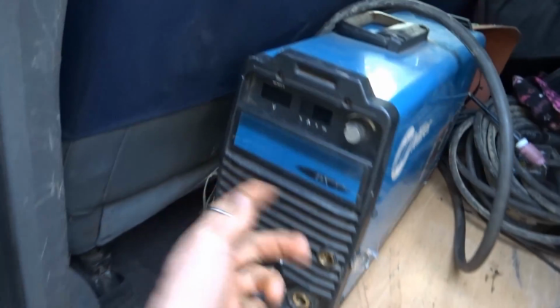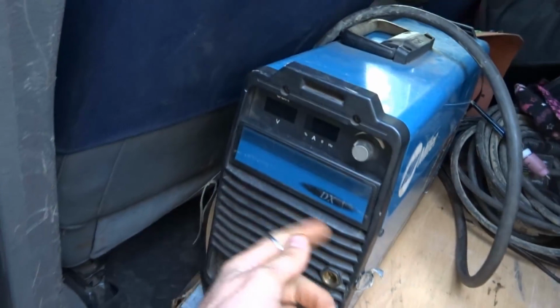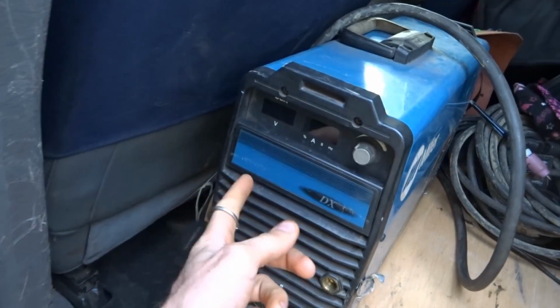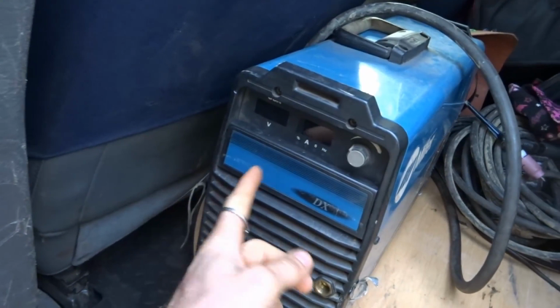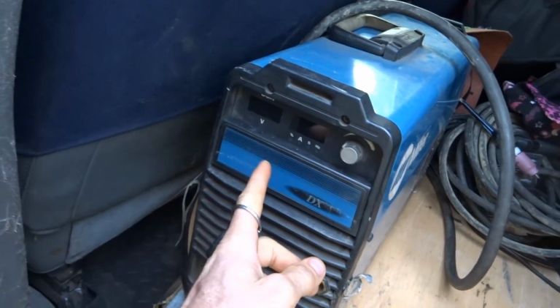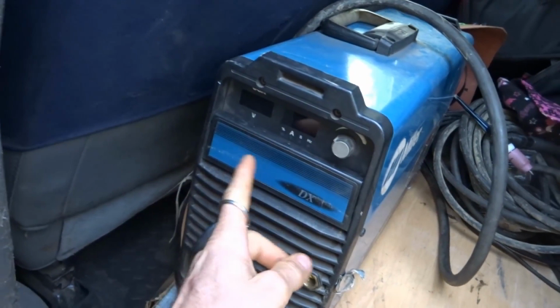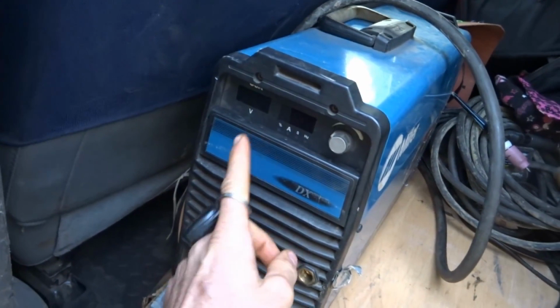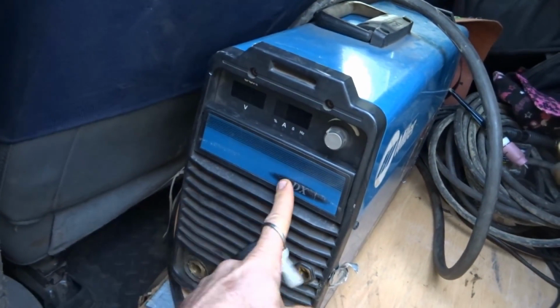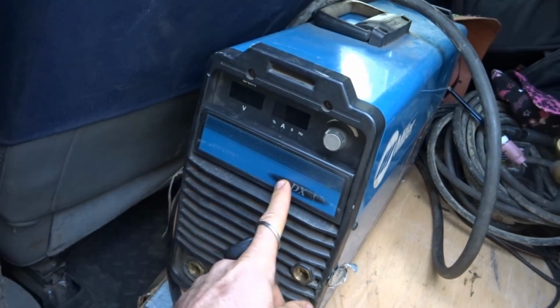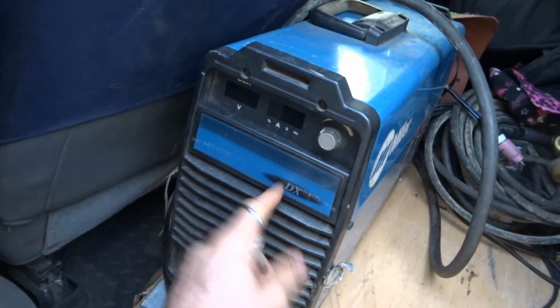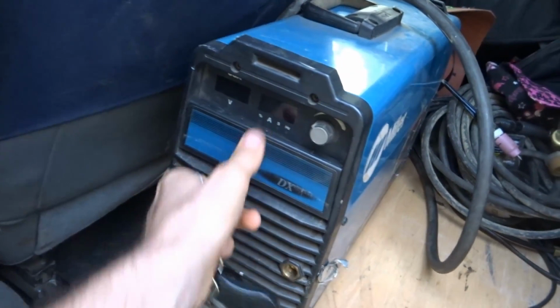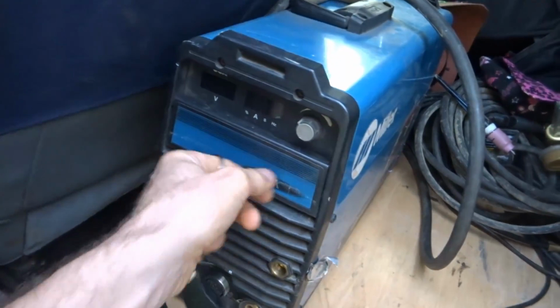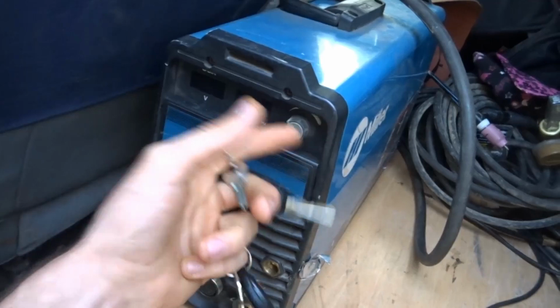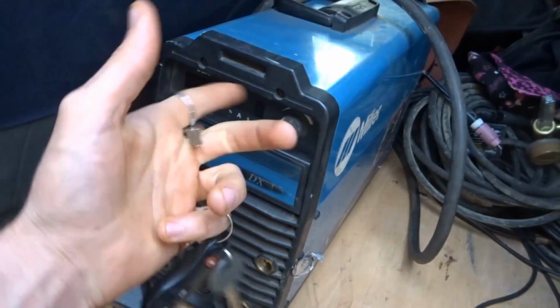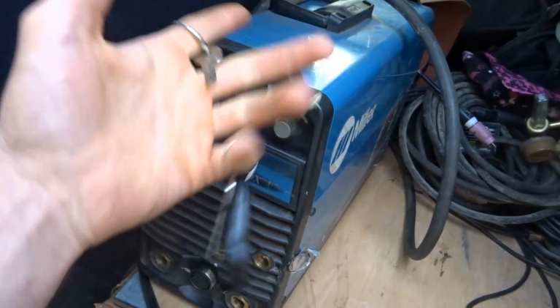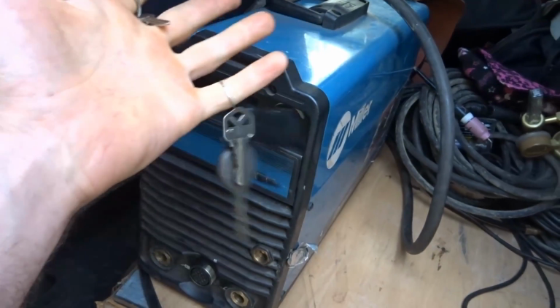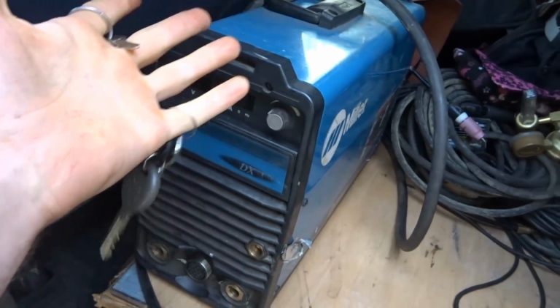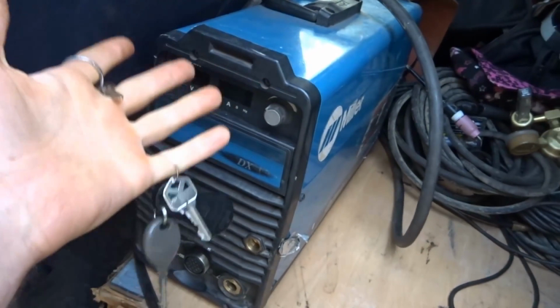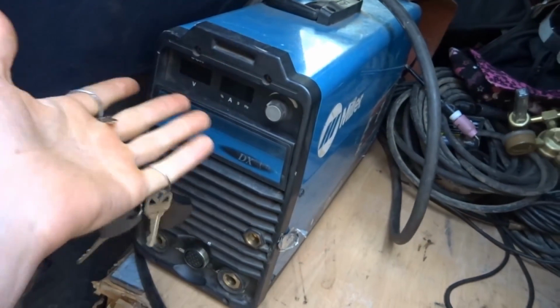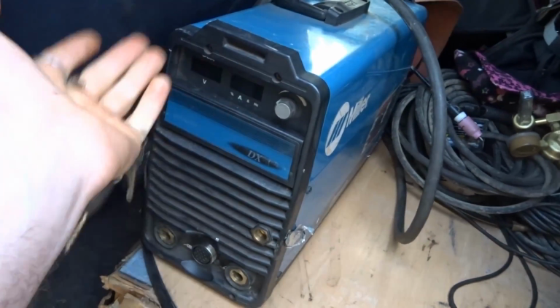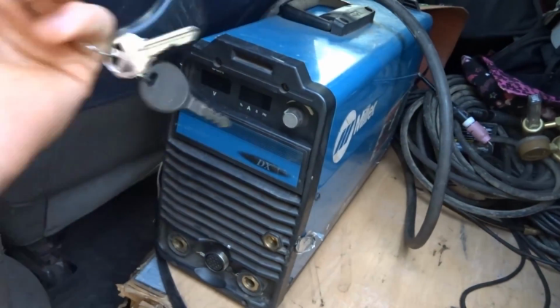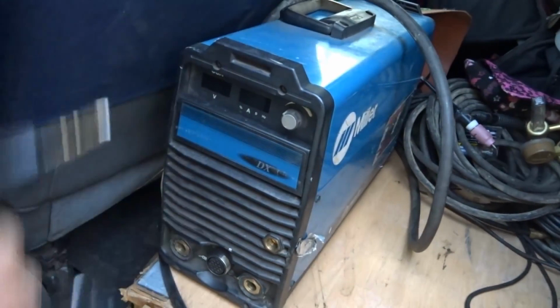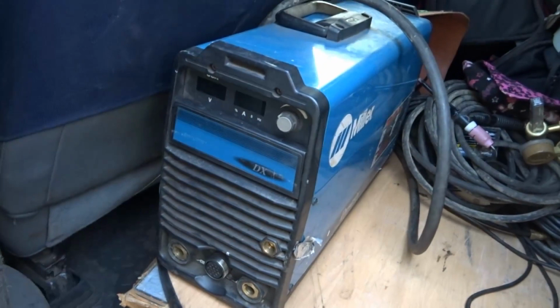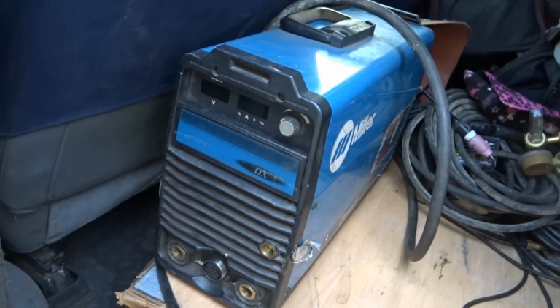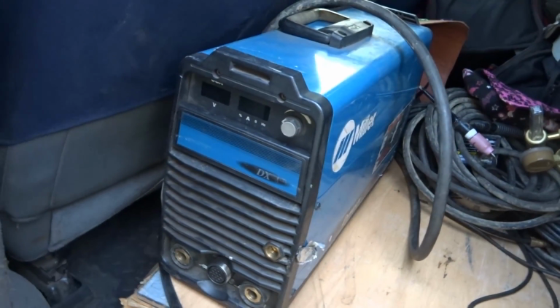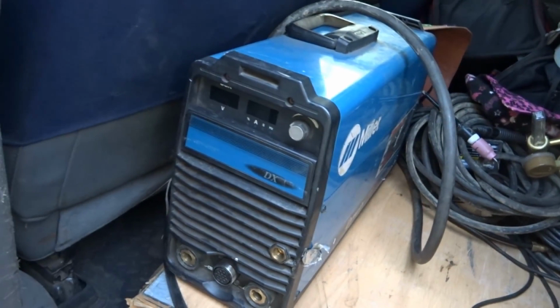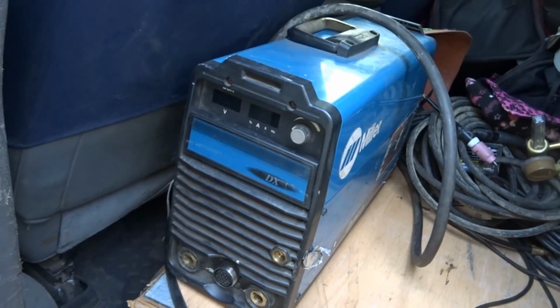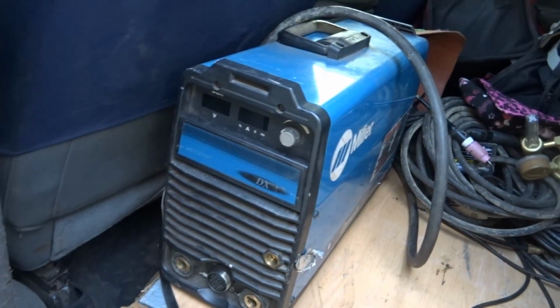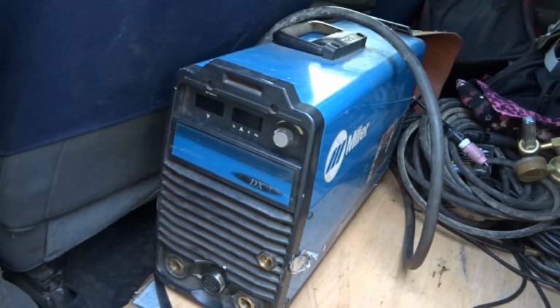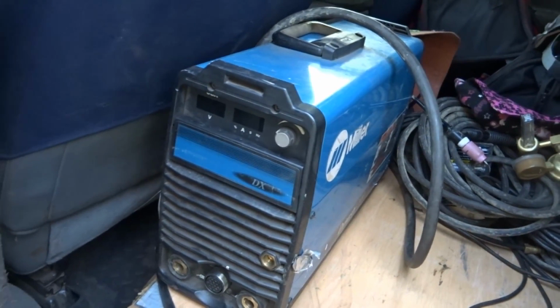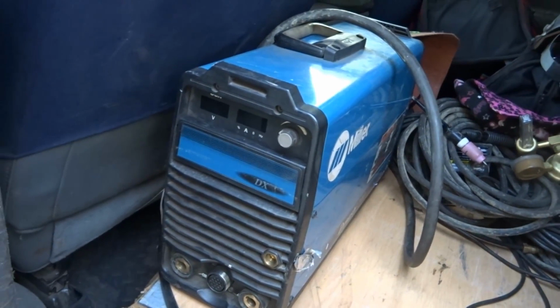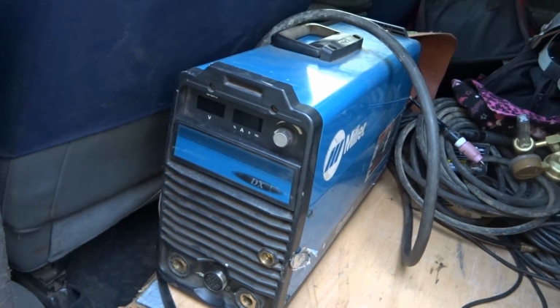This unit here is a DICE 200. There's not much more I can say about it.